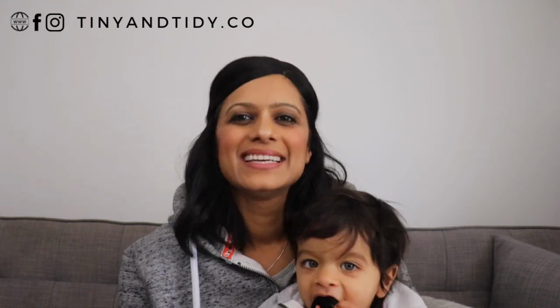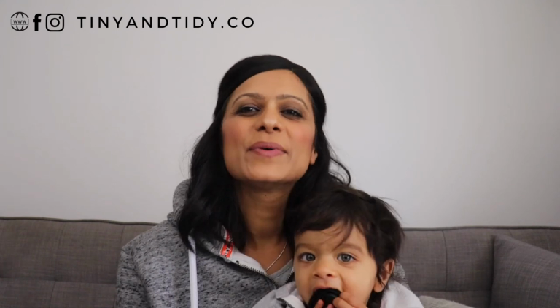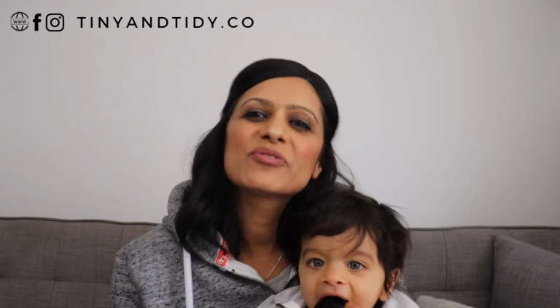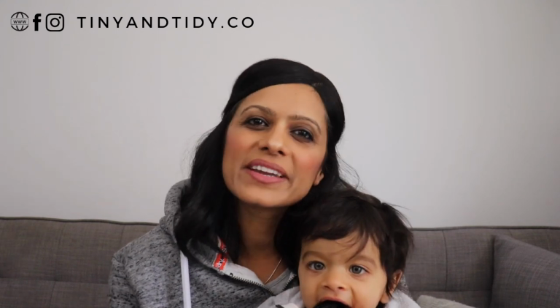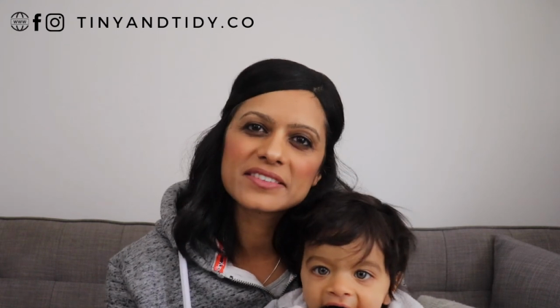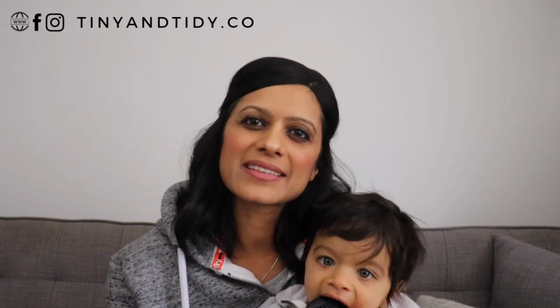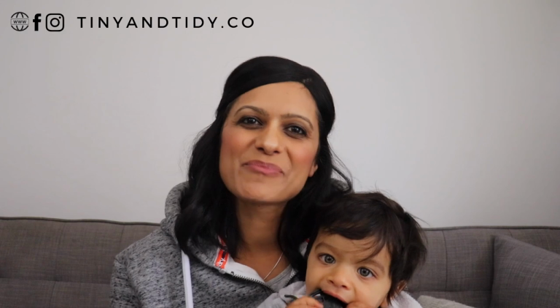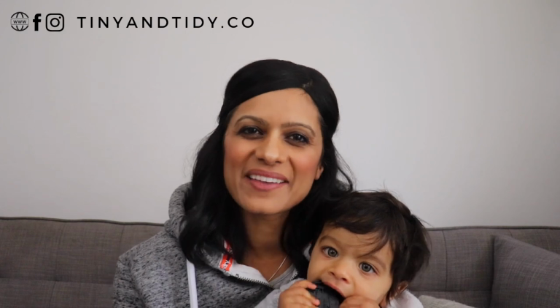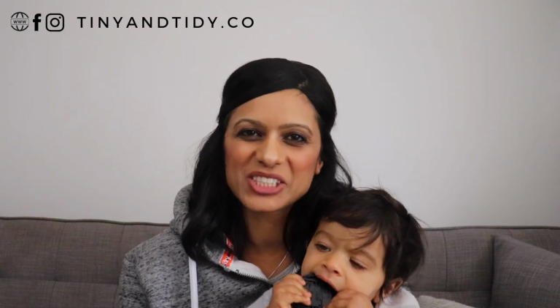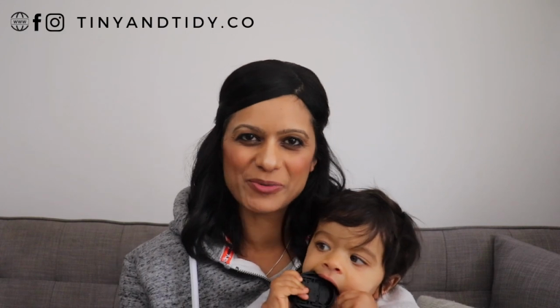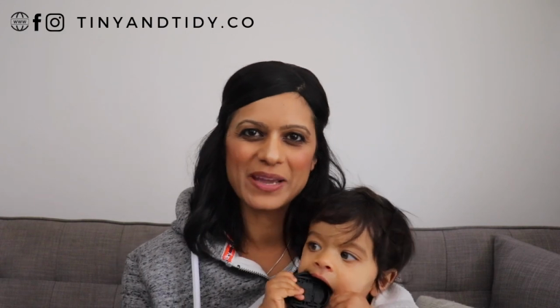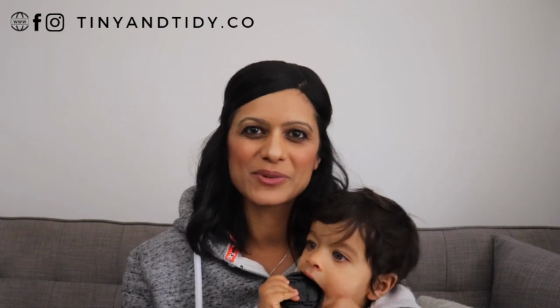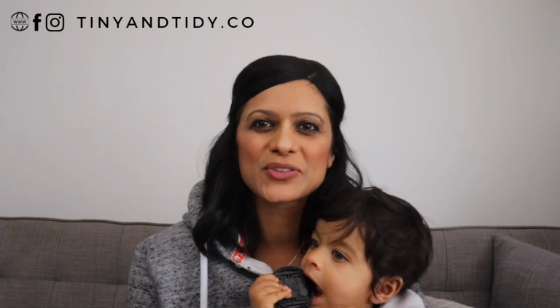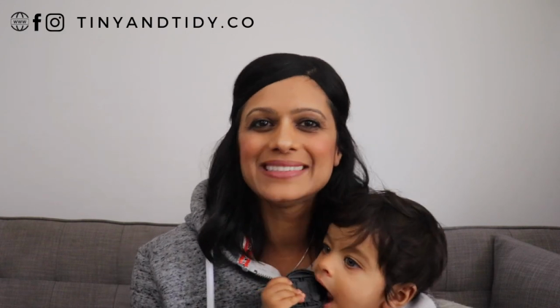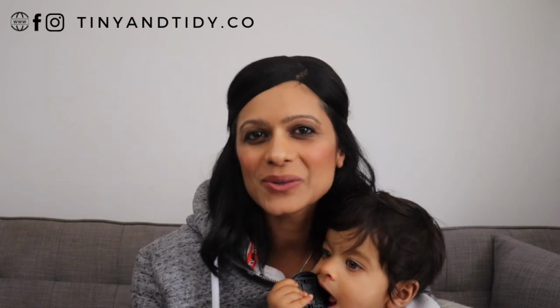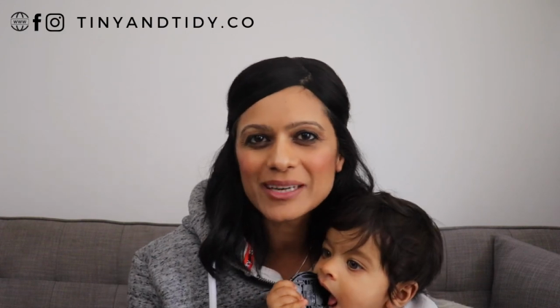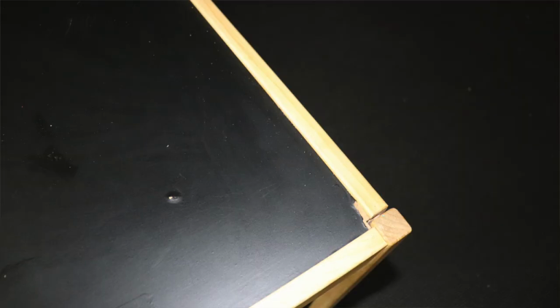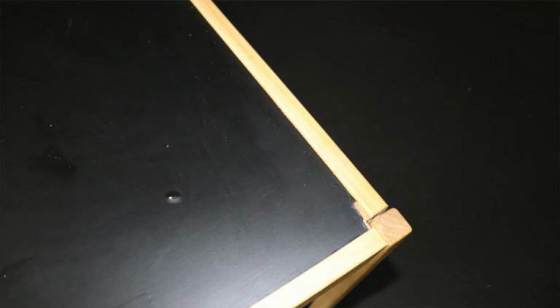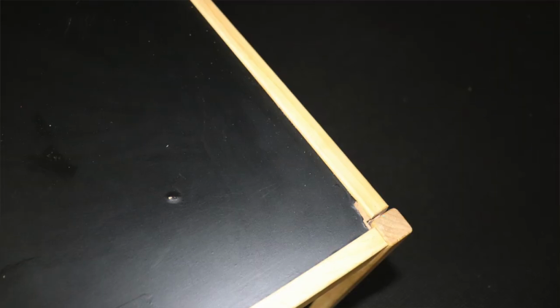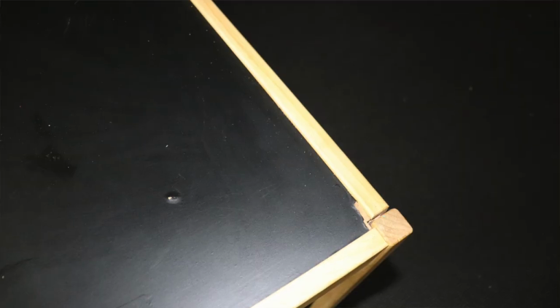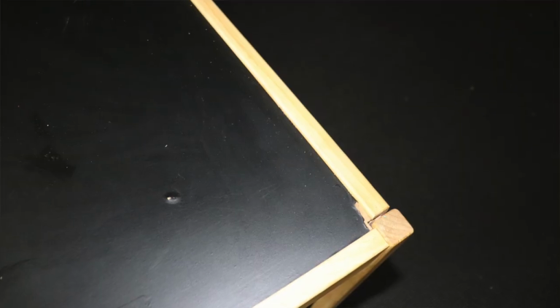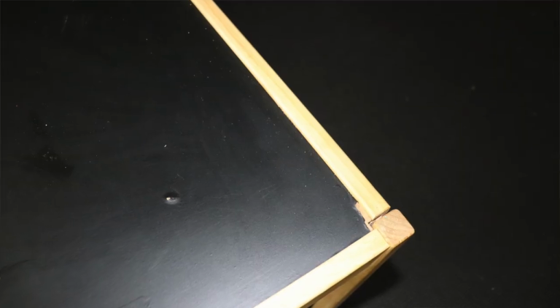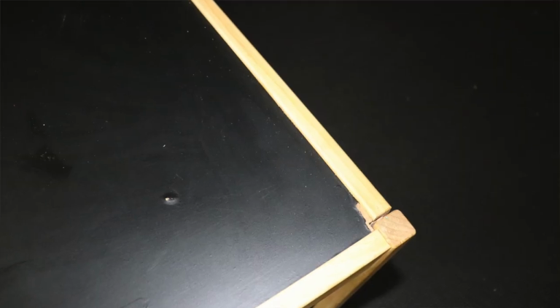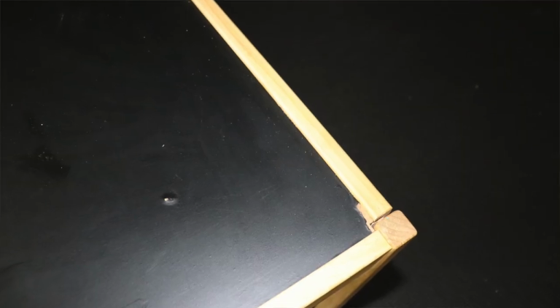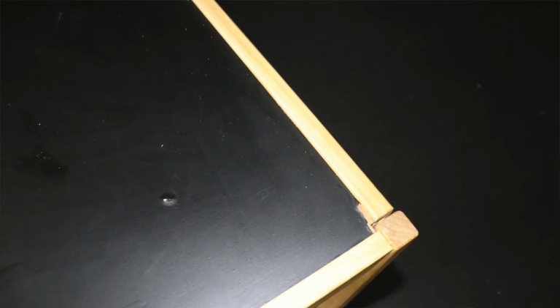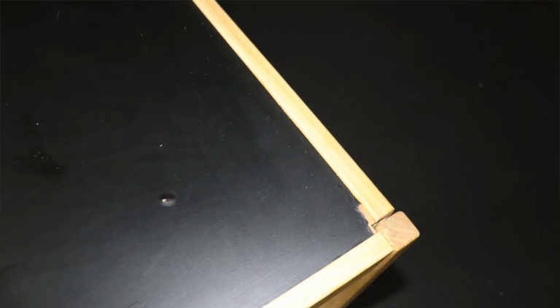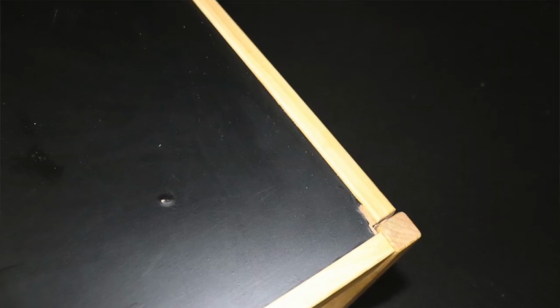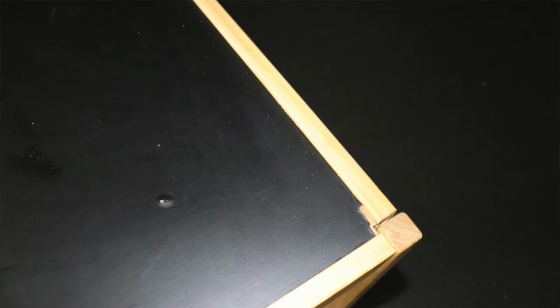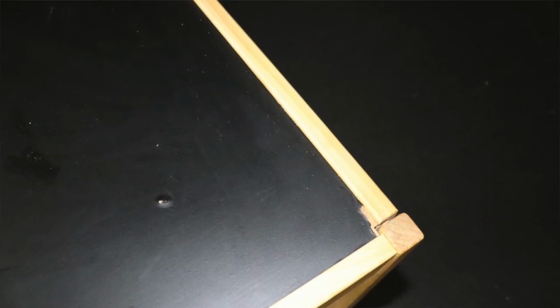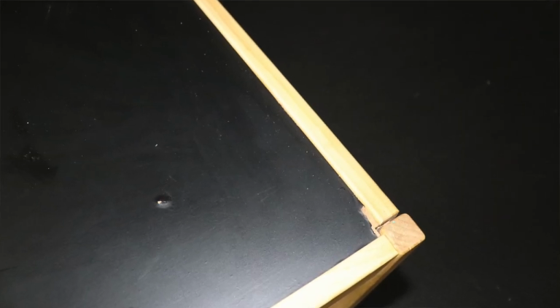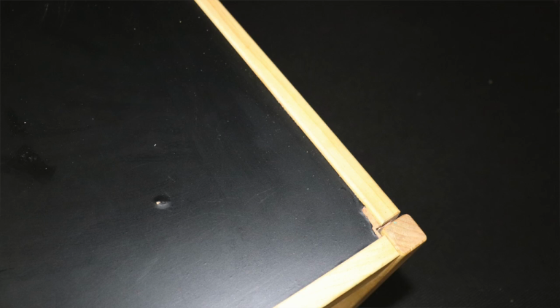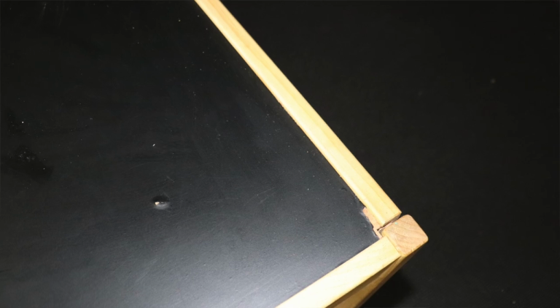It's been over a year since I applied the chalkboard paper so it did hold up pretty well, but as you can see it started to peel off around the edges.